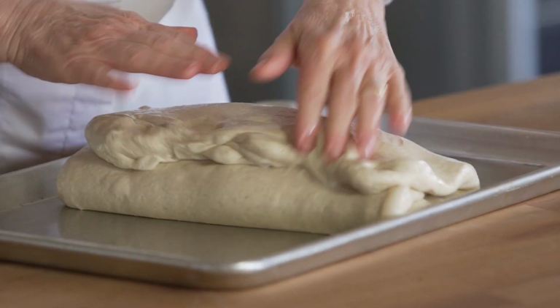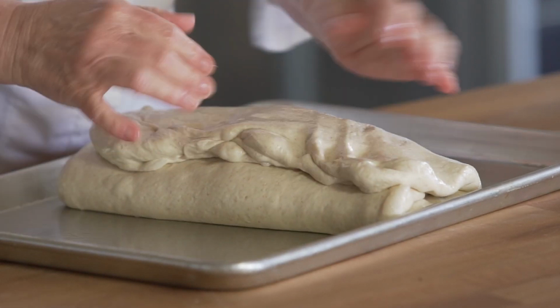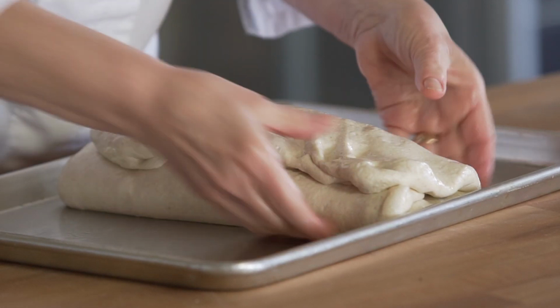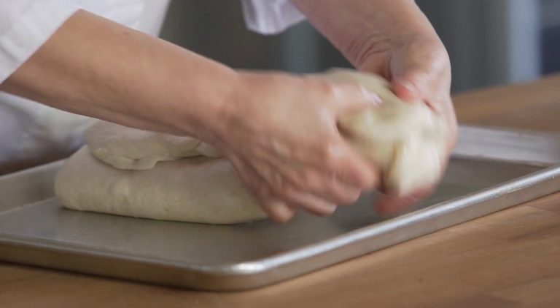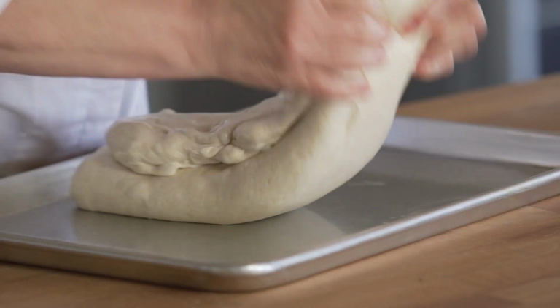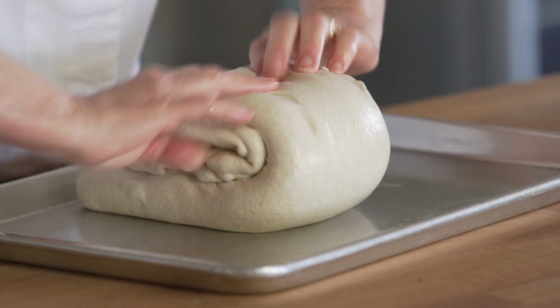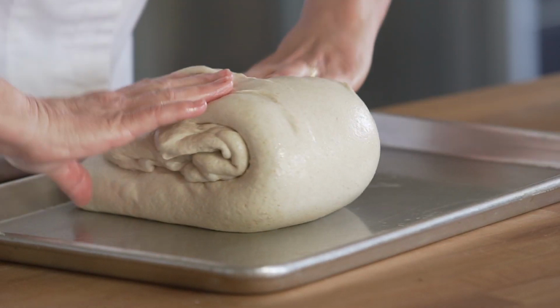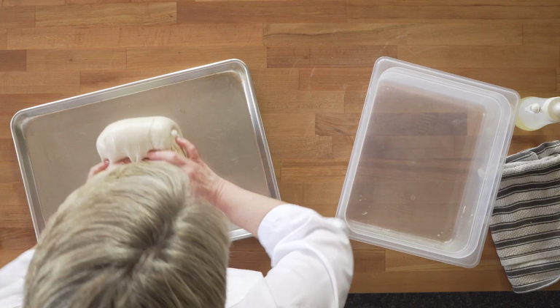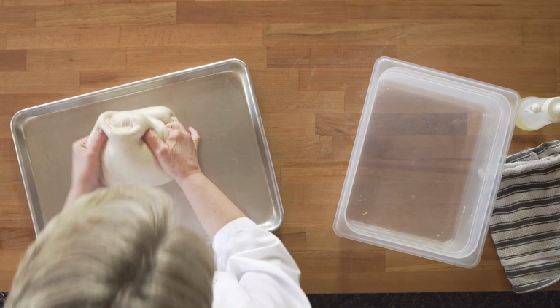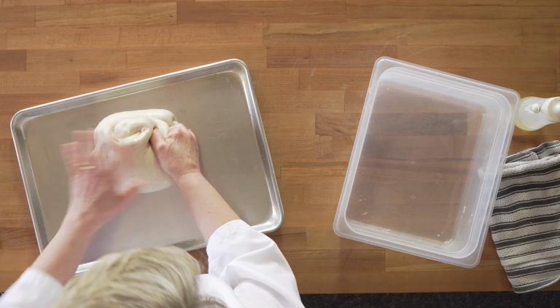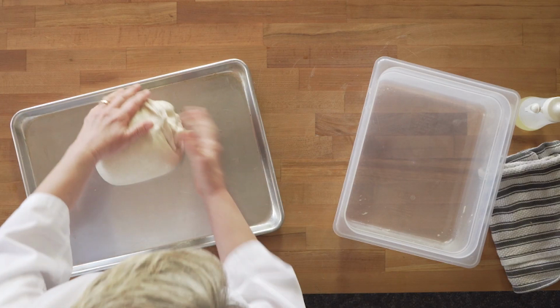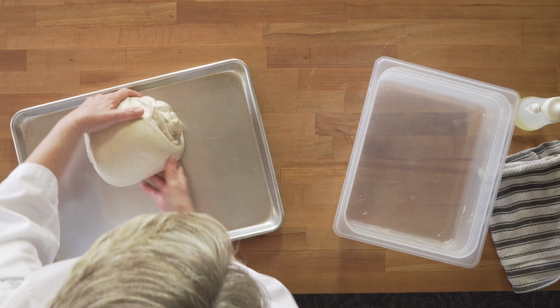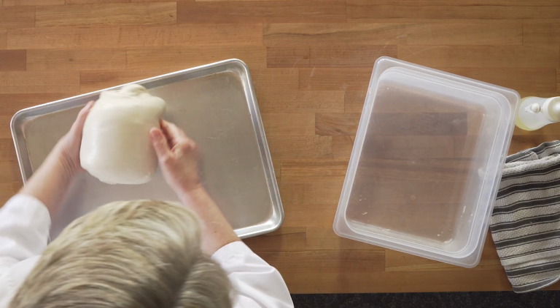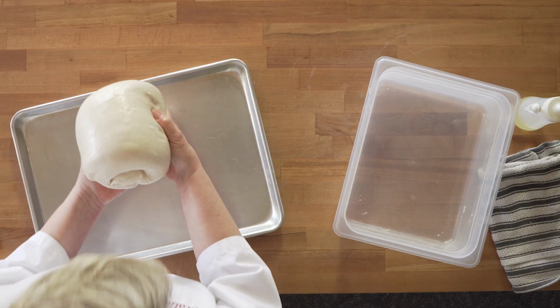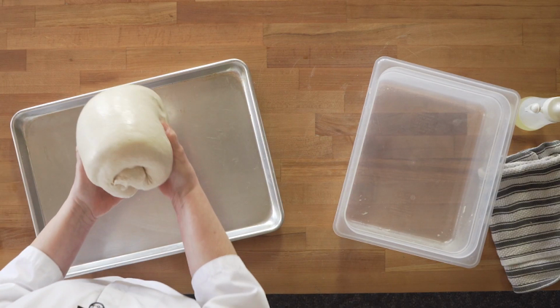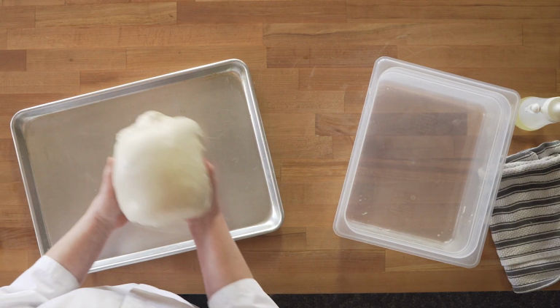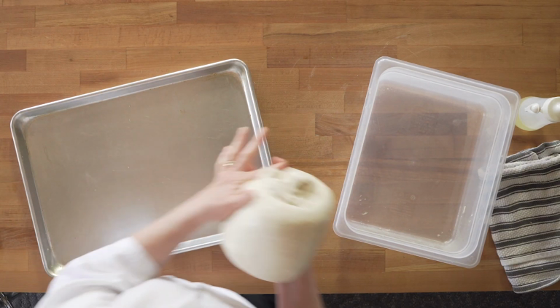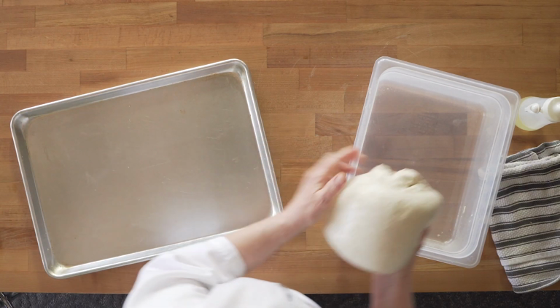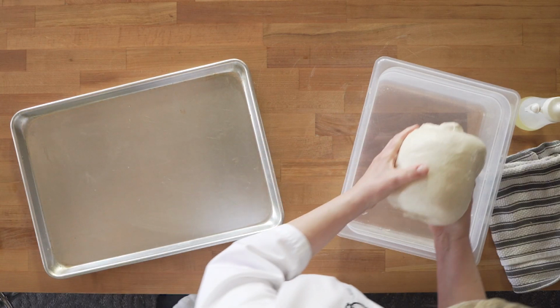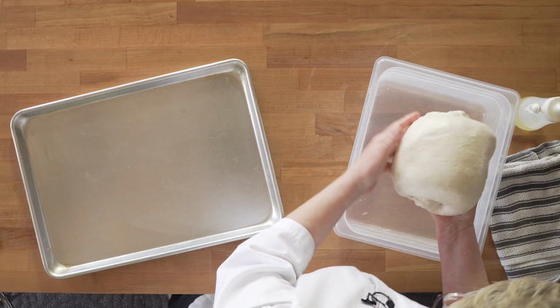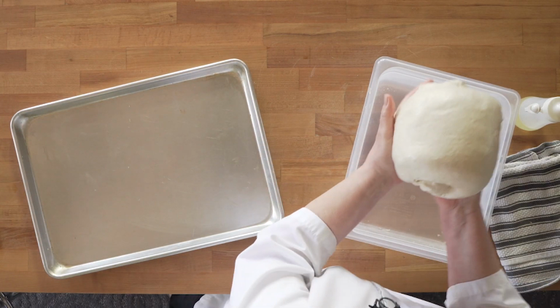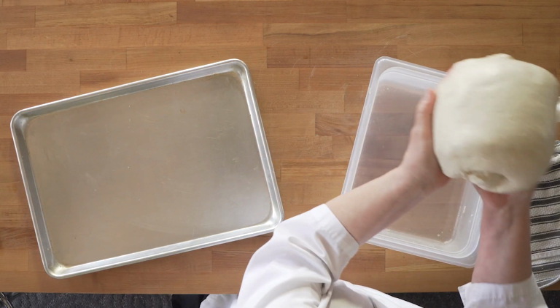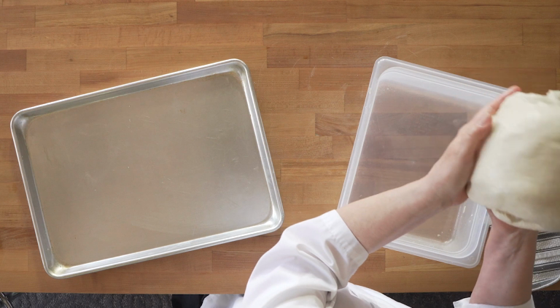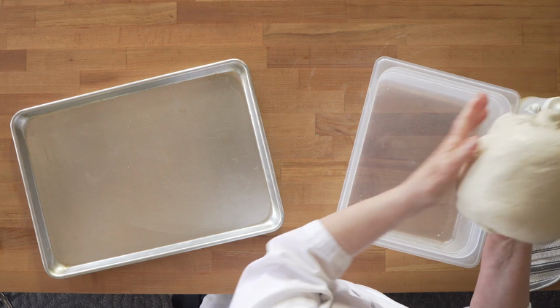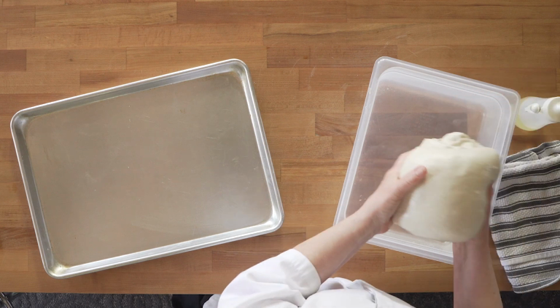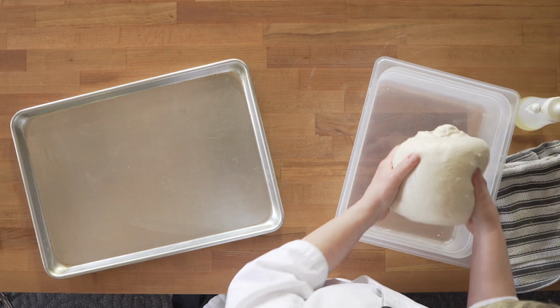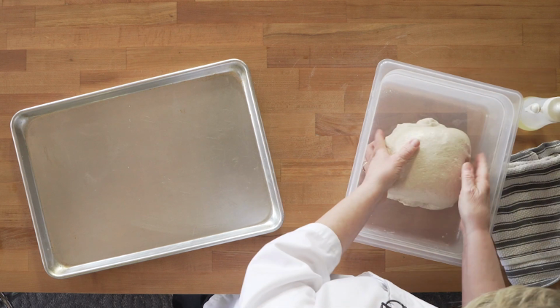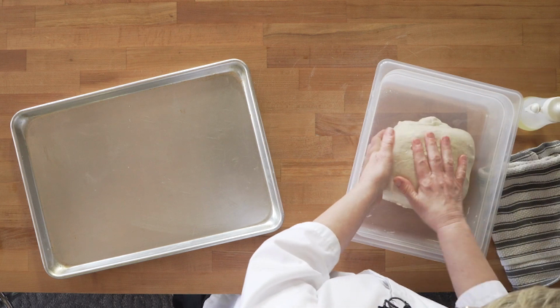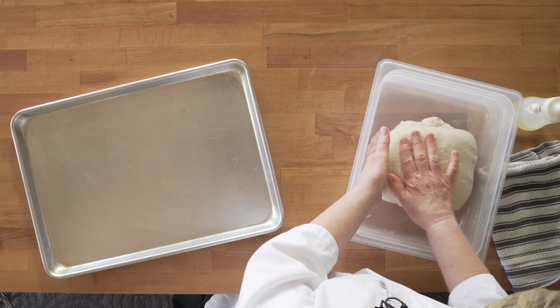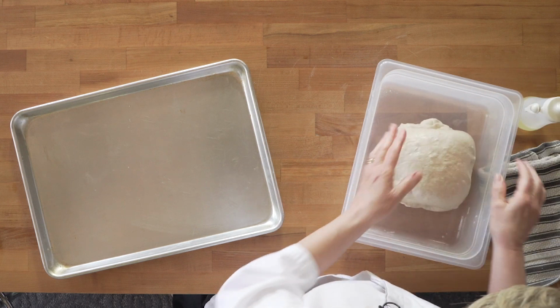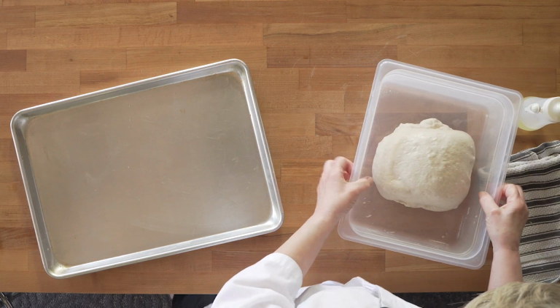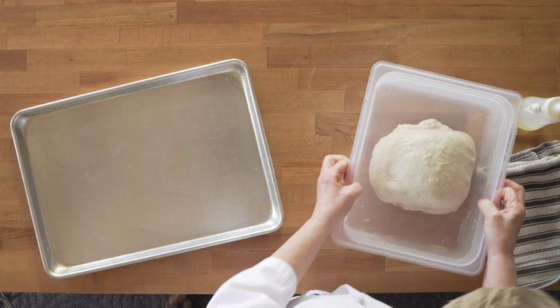Fold it over, fold it over, fold it over — and there we are. Look at this growth on that, the strength of that loaf.